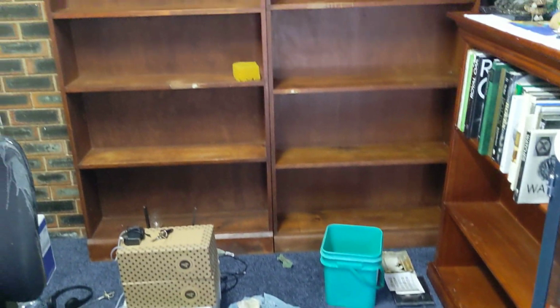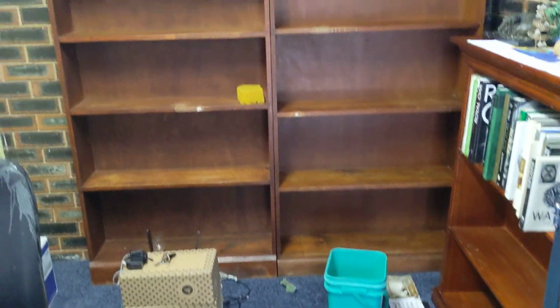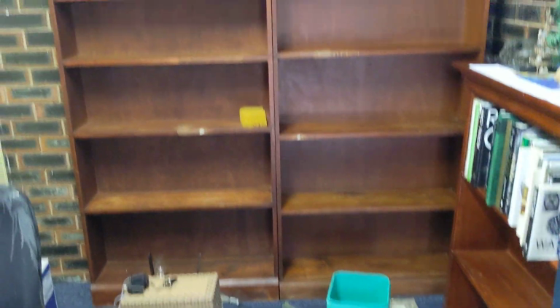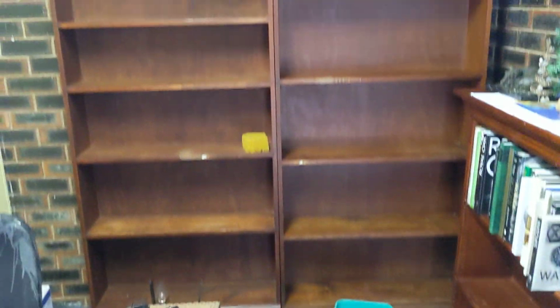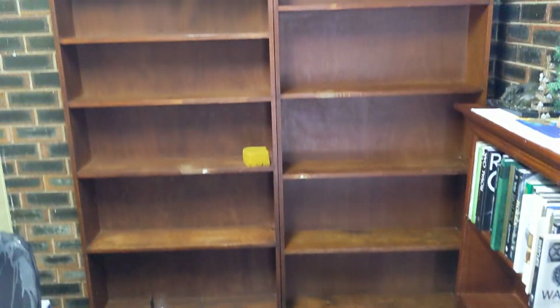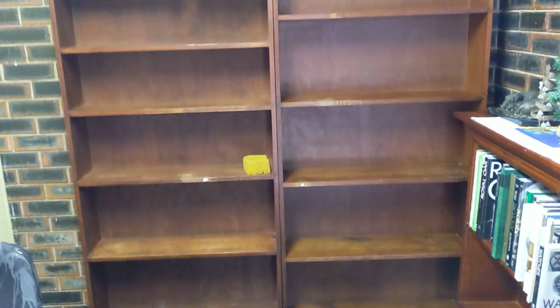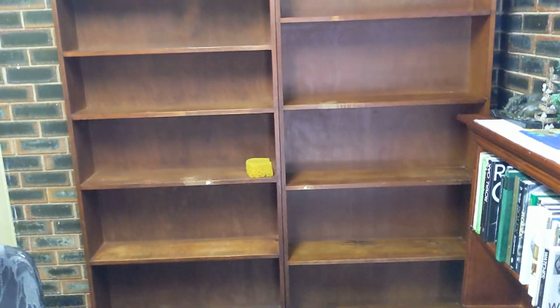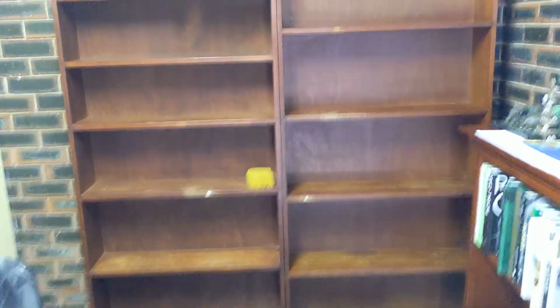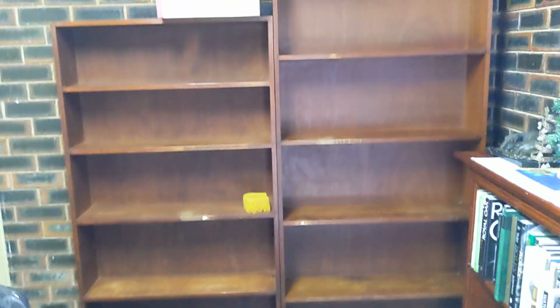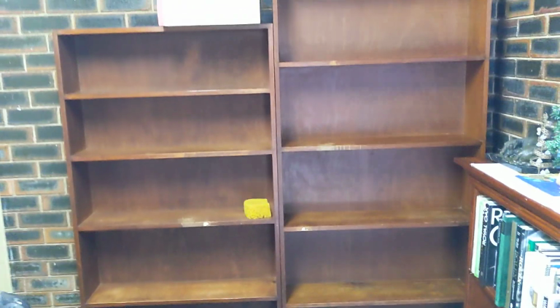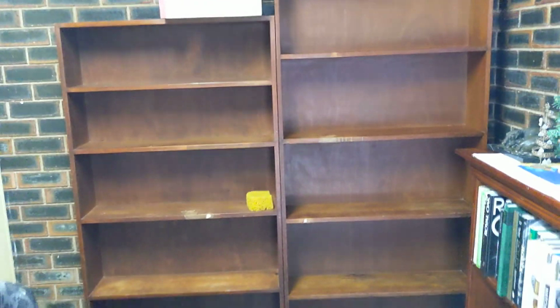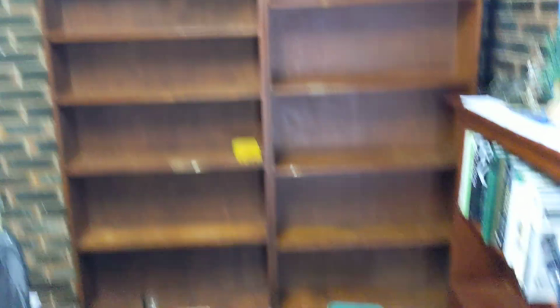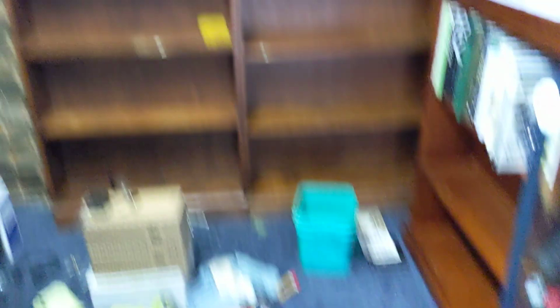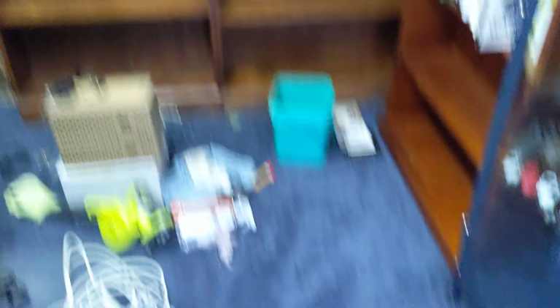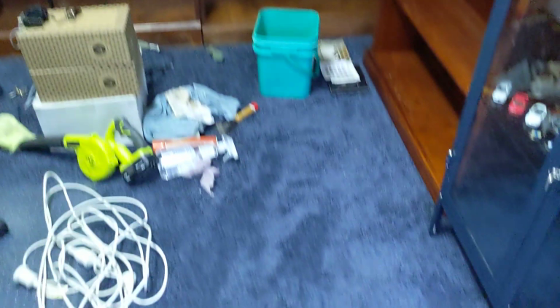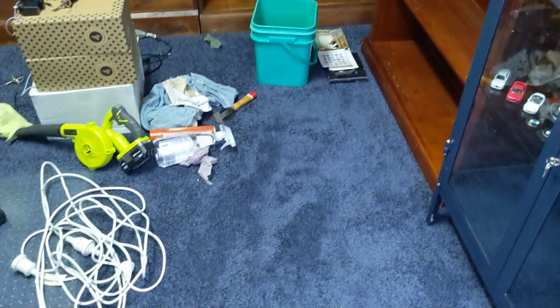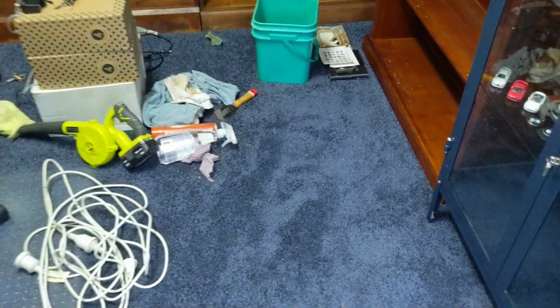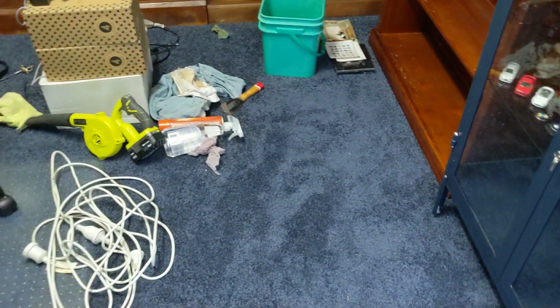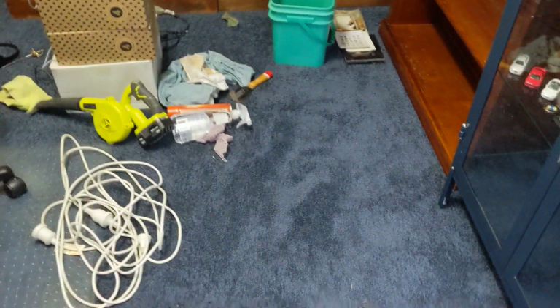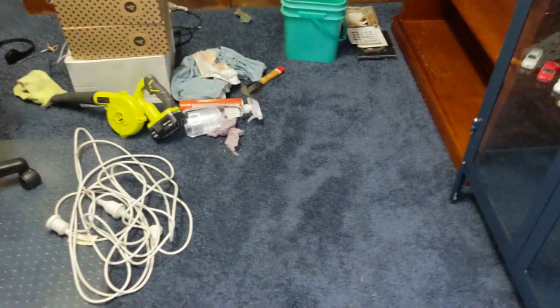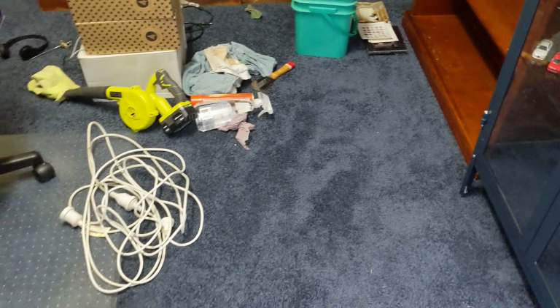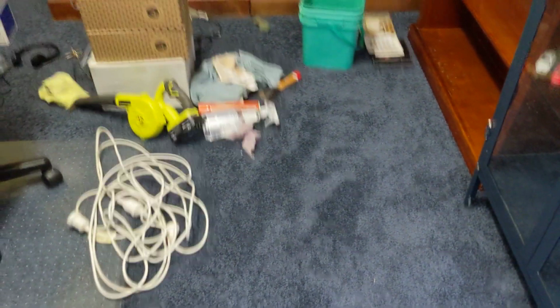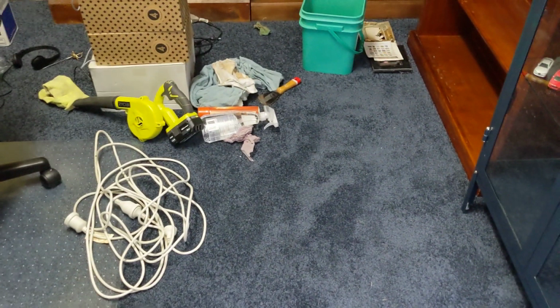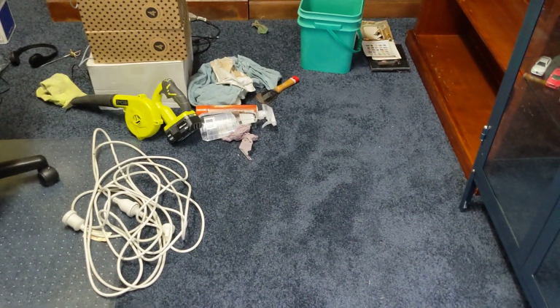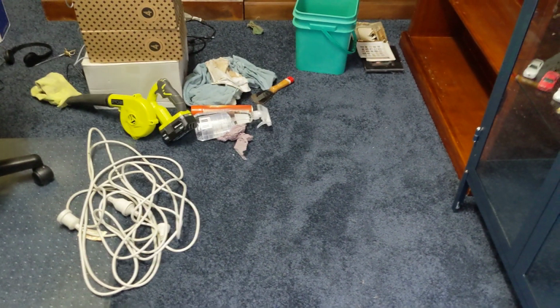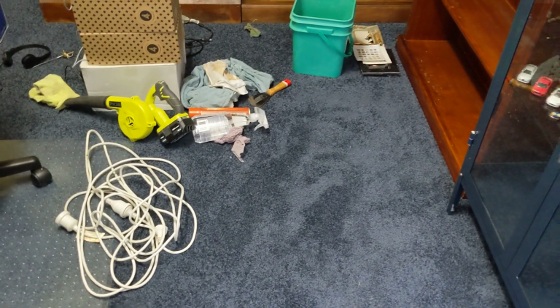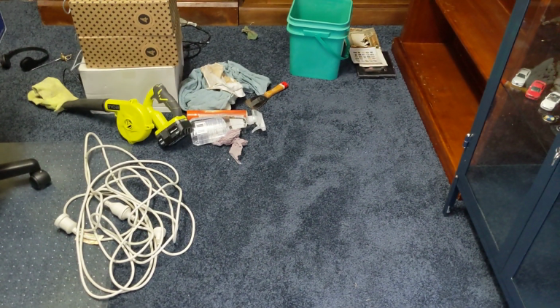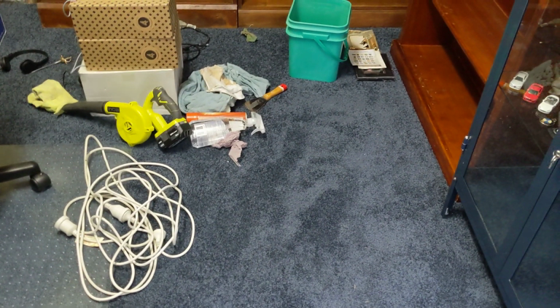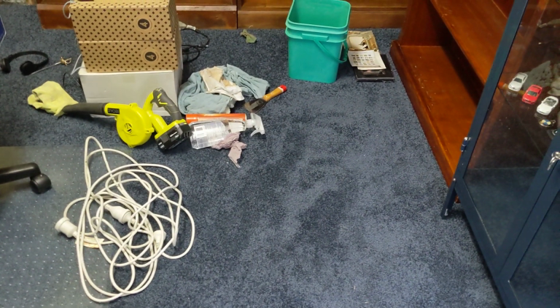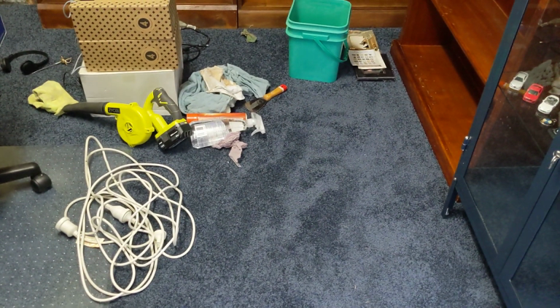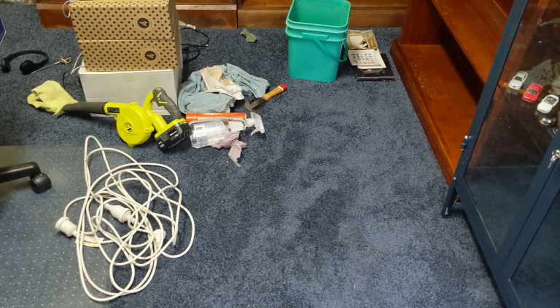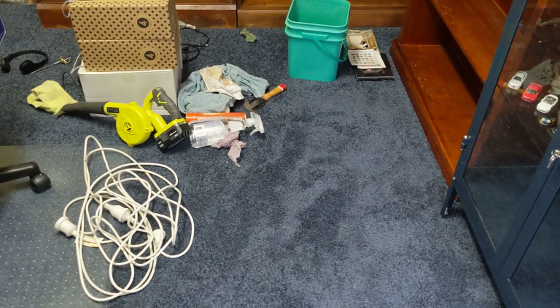So there you go guys, a bit of an update — carpet looking beautiful, and I will be back to doing paid reviews very soon.